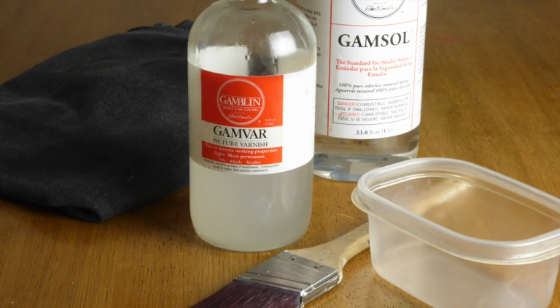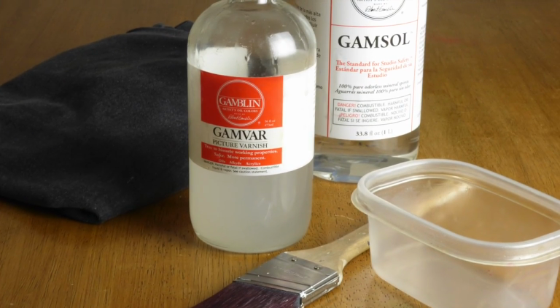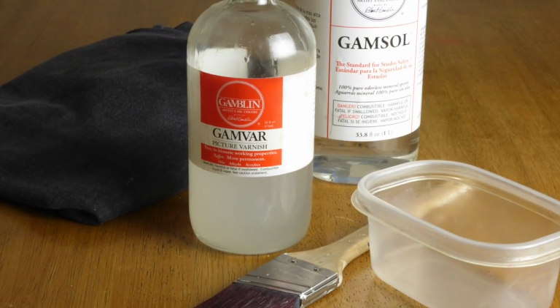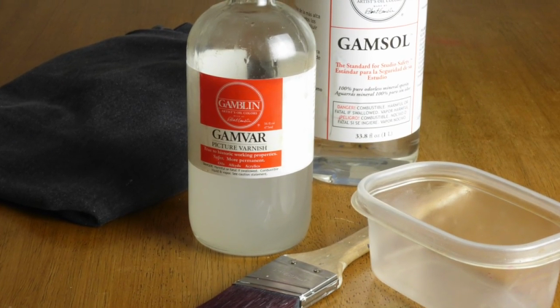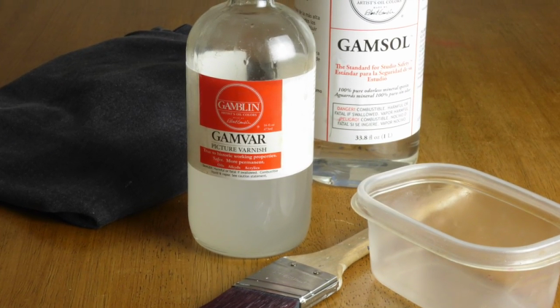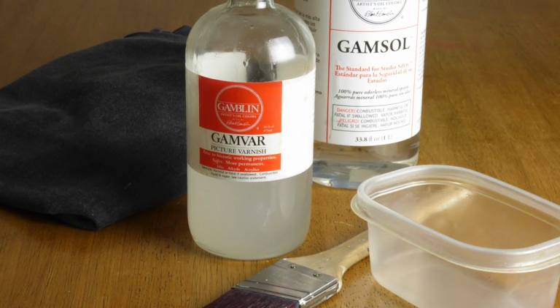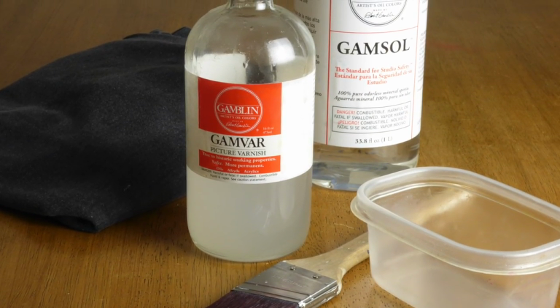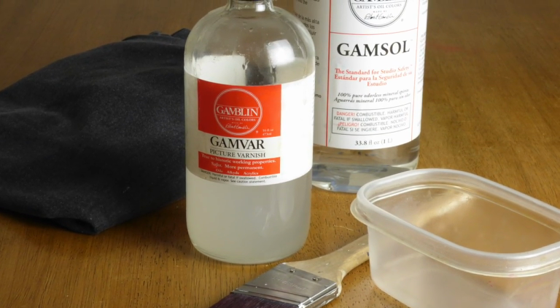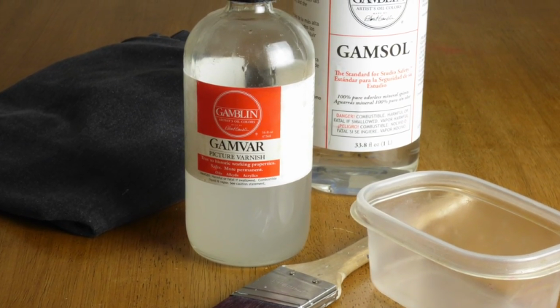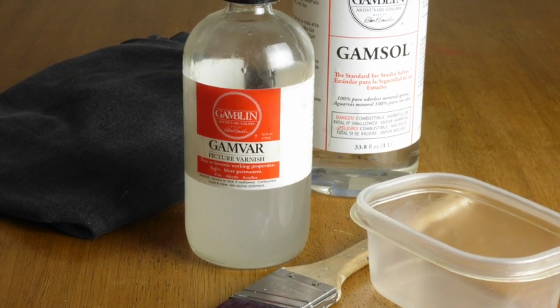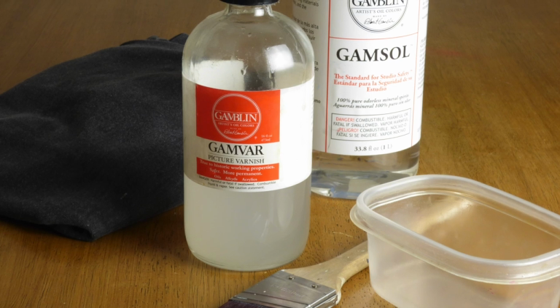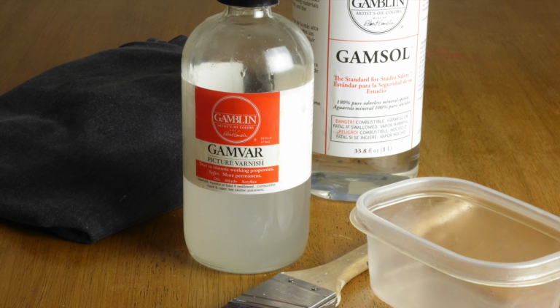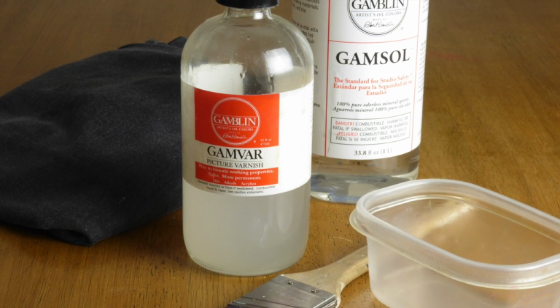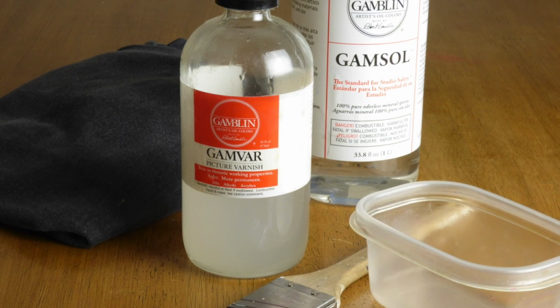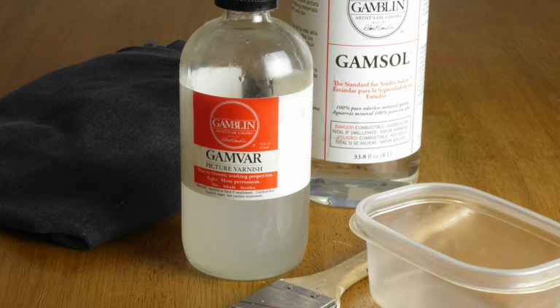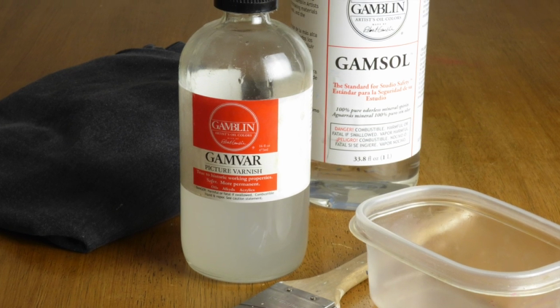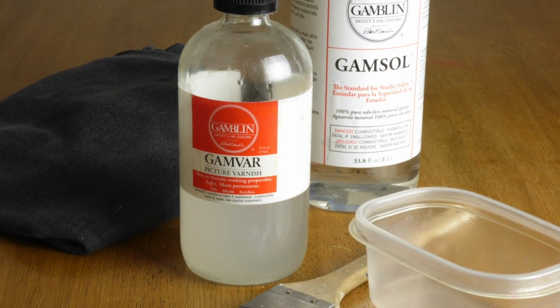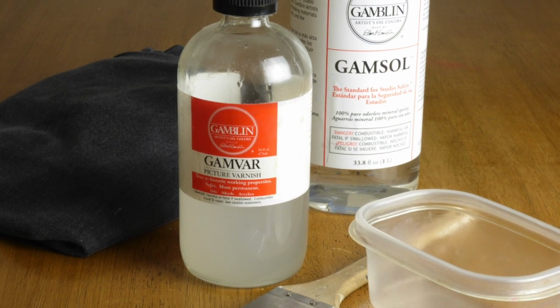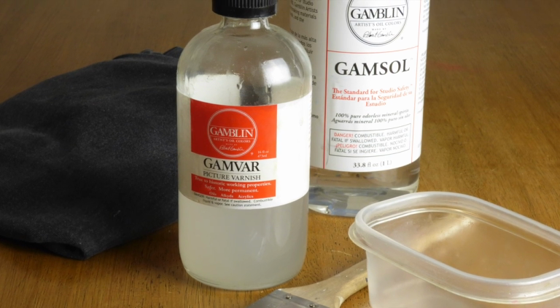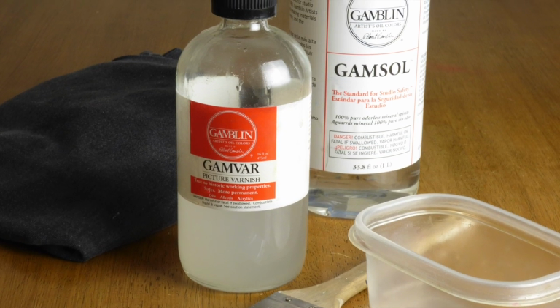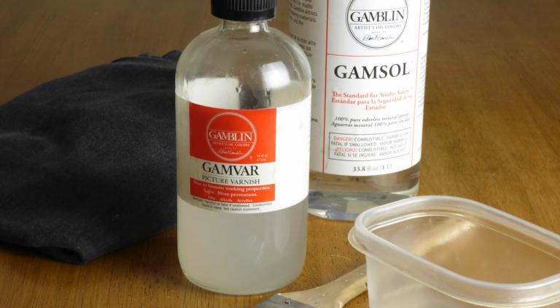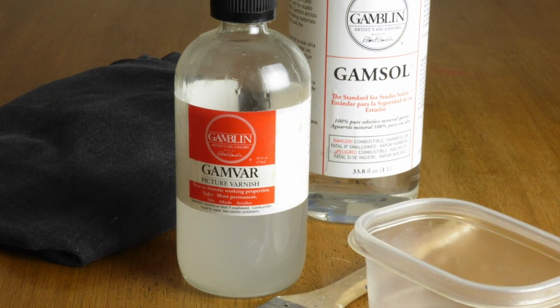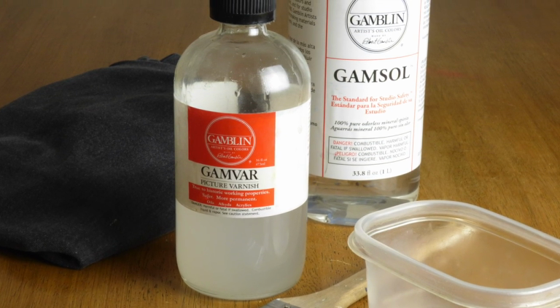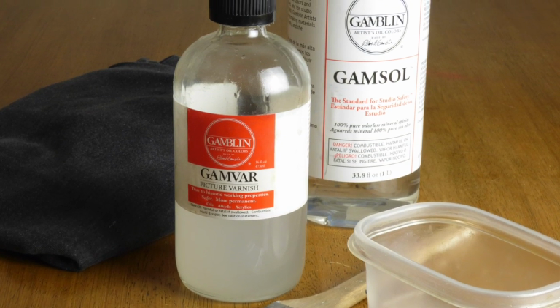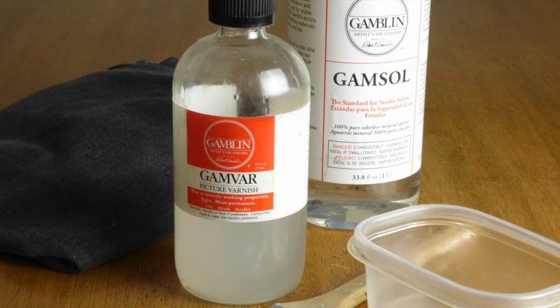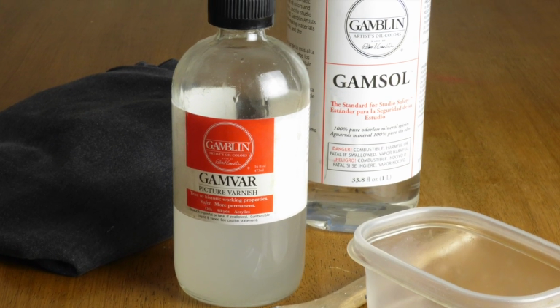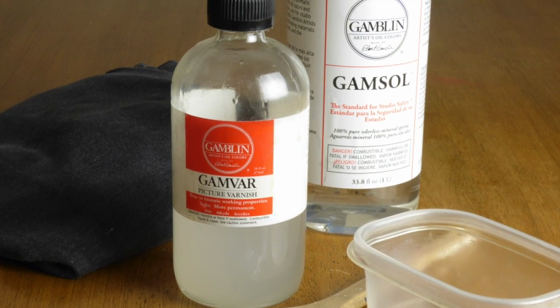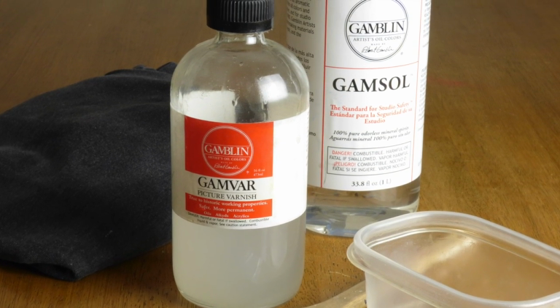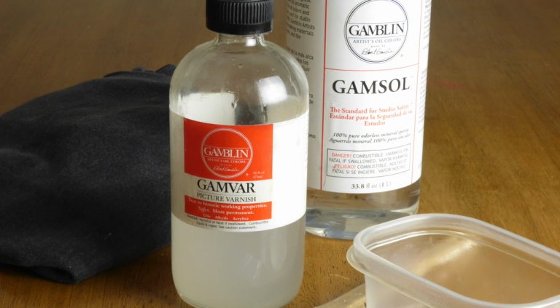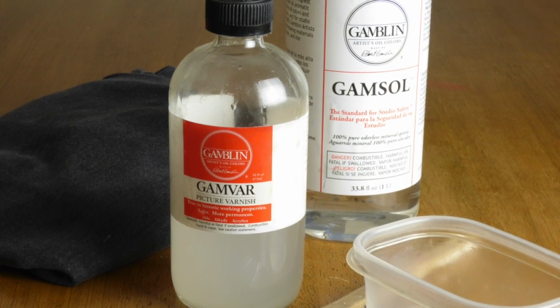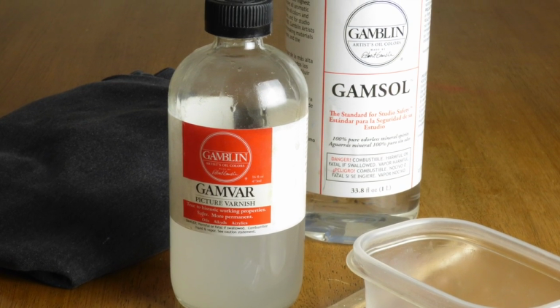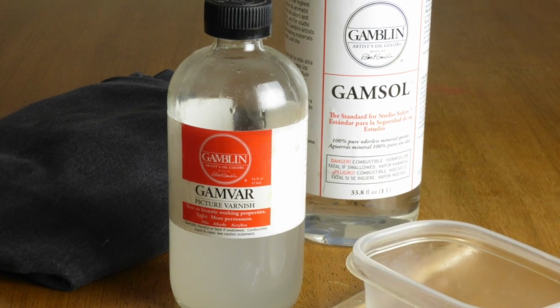Personally, I prefer Gamblin's Gamvar Varnish because it won't yellow with age, and it's easy to remove with odorless mineral spirits.